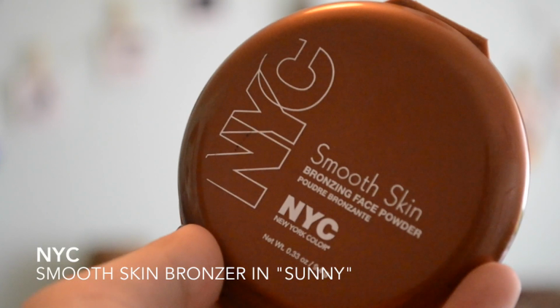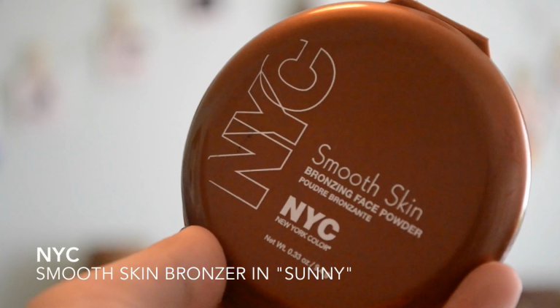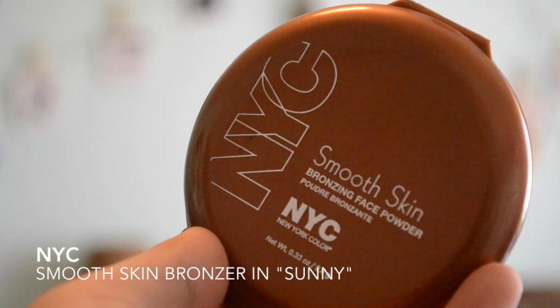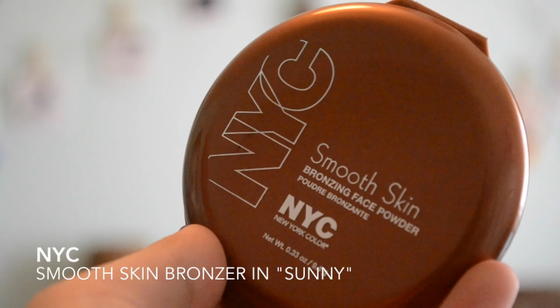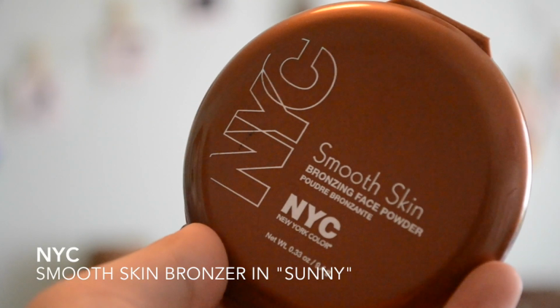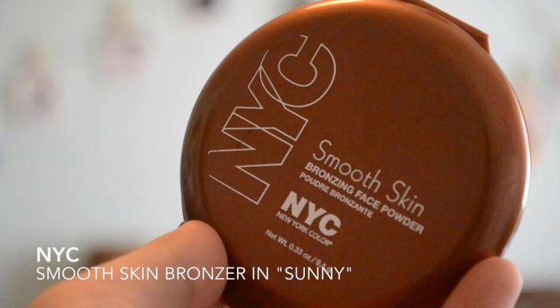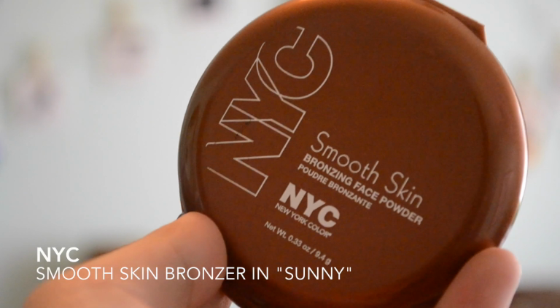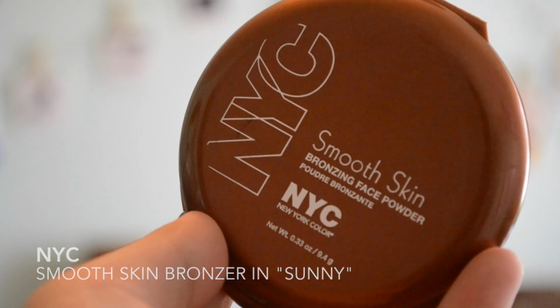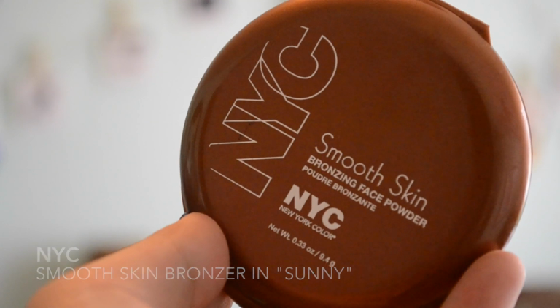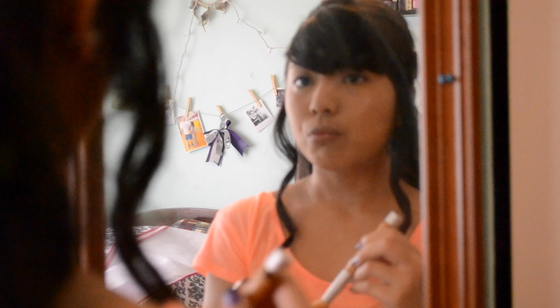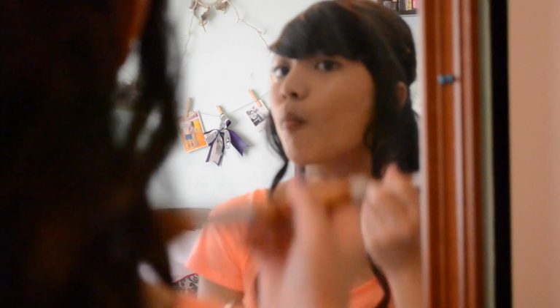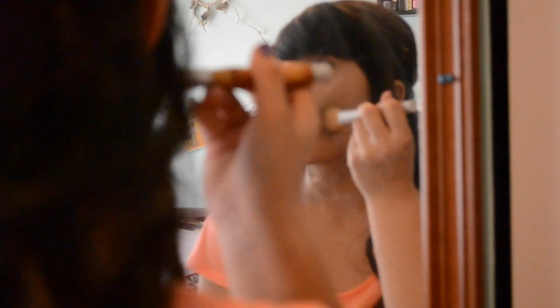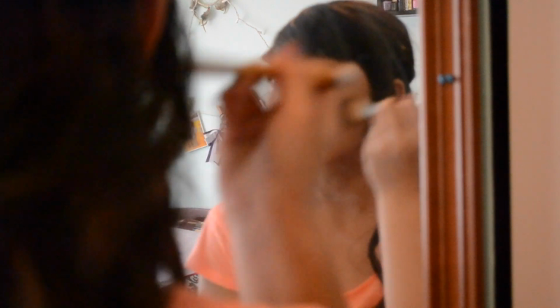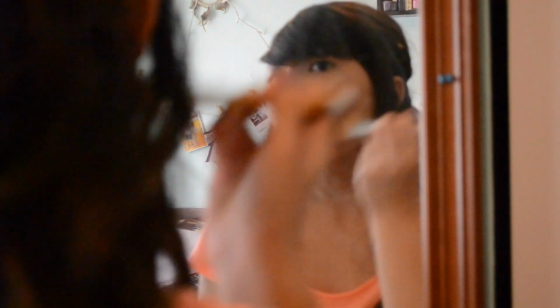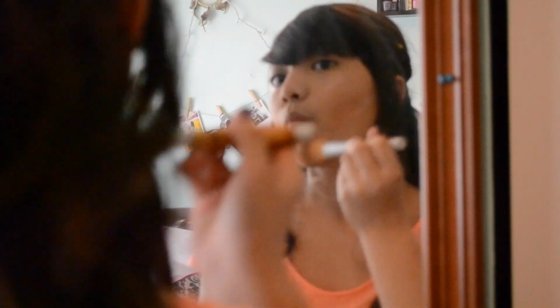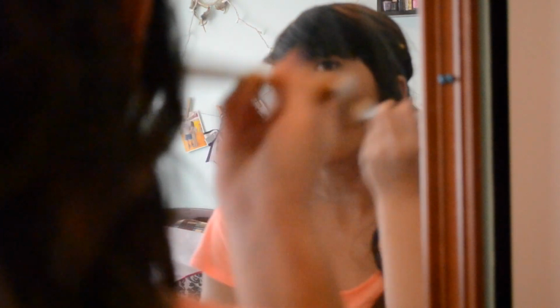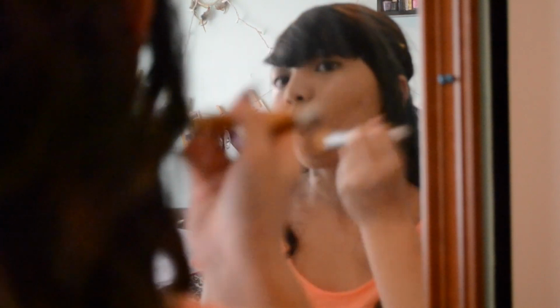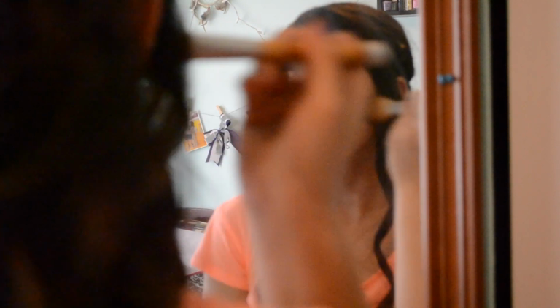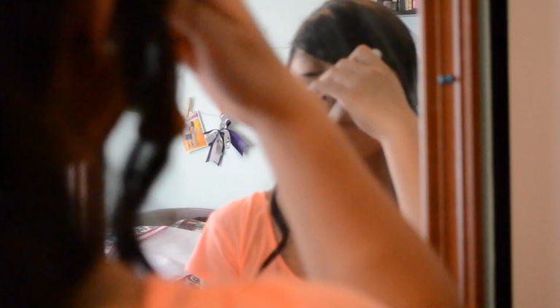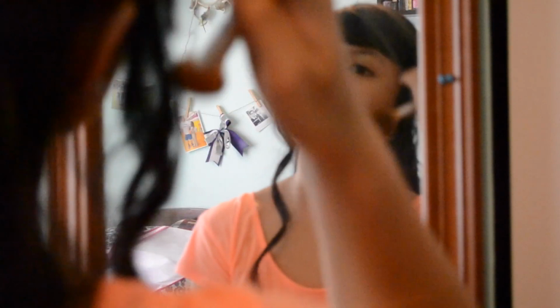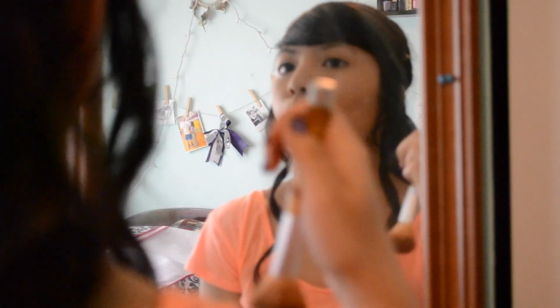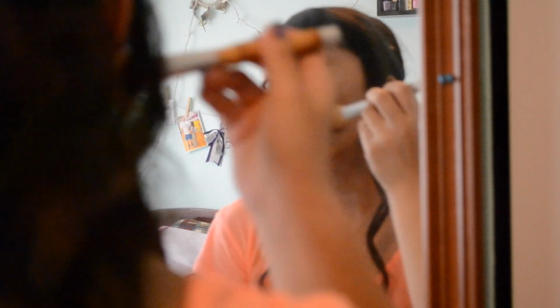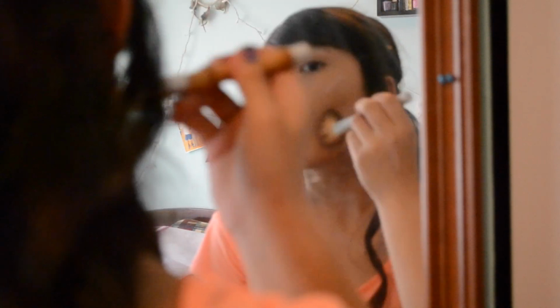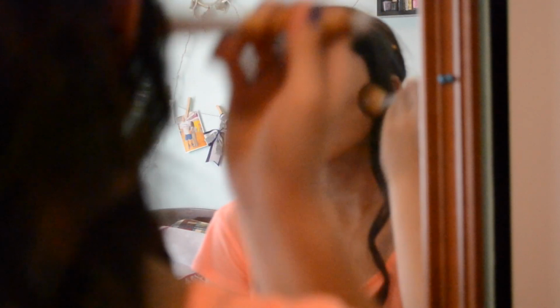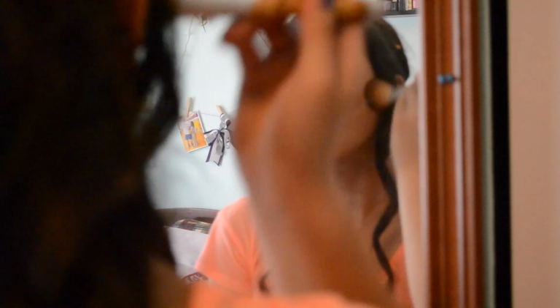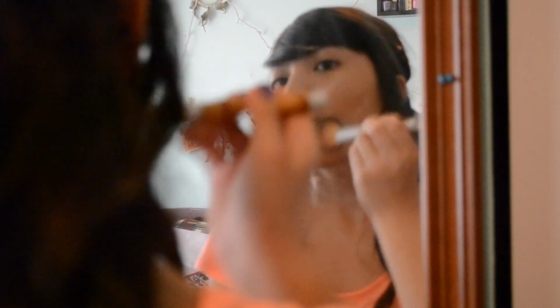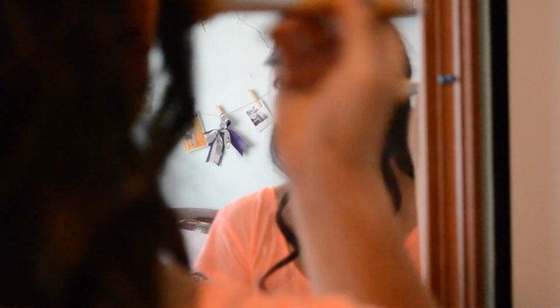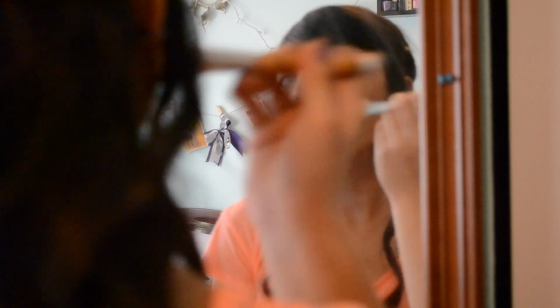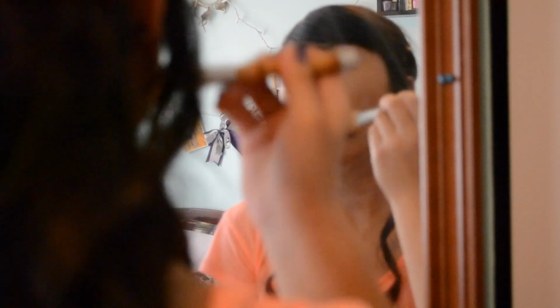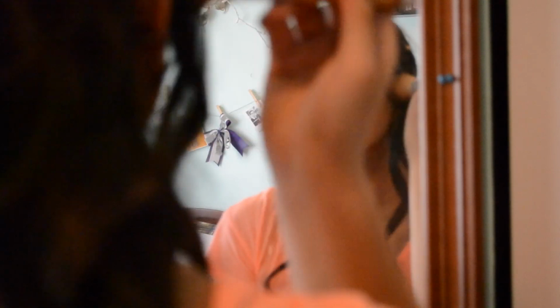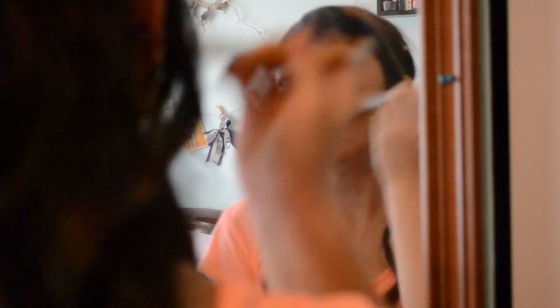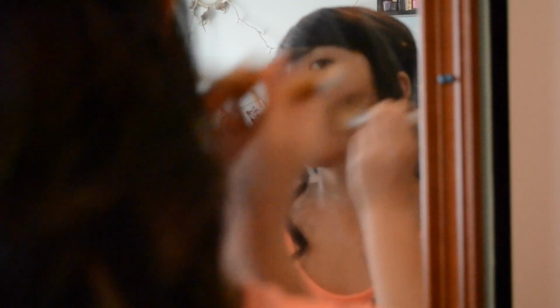Next, I'm going to be contouring my face with the NYC Bronzer in Sunny.